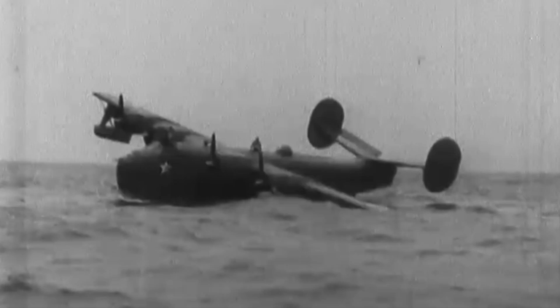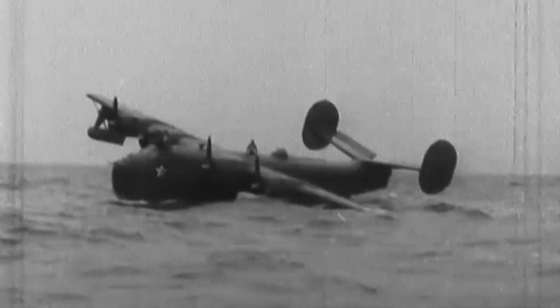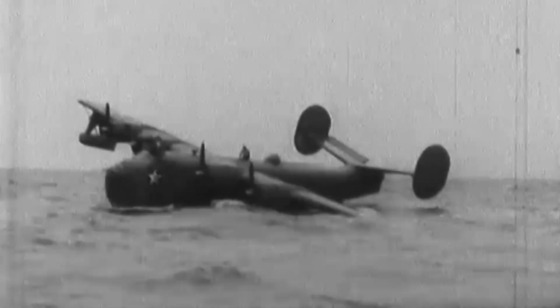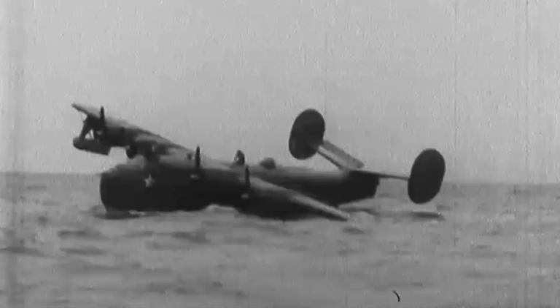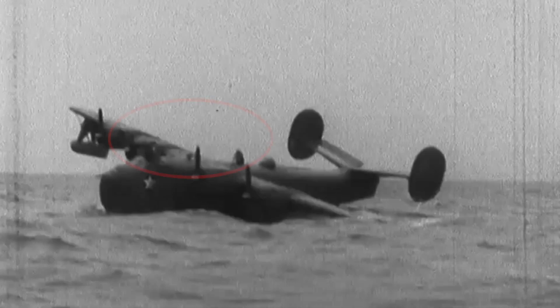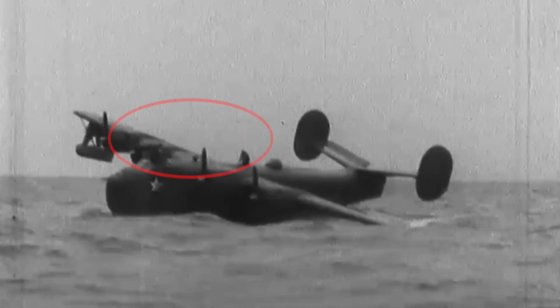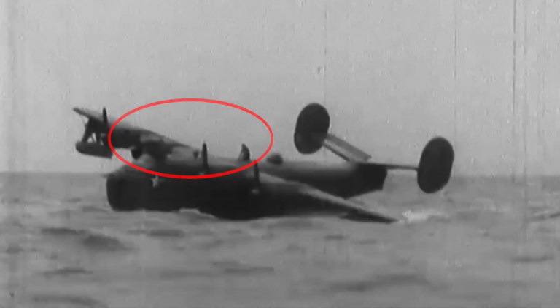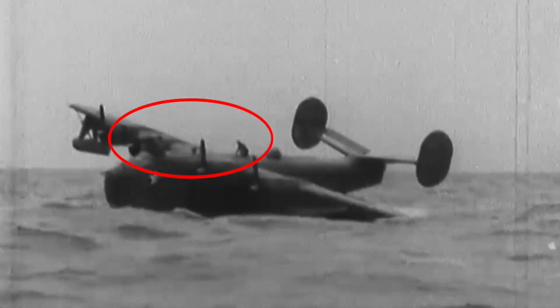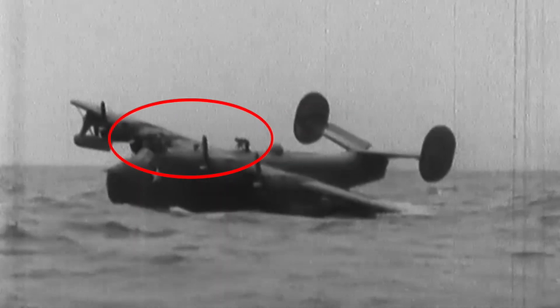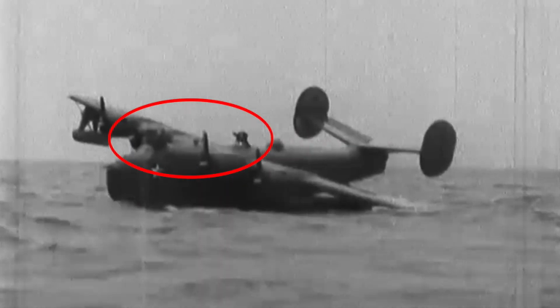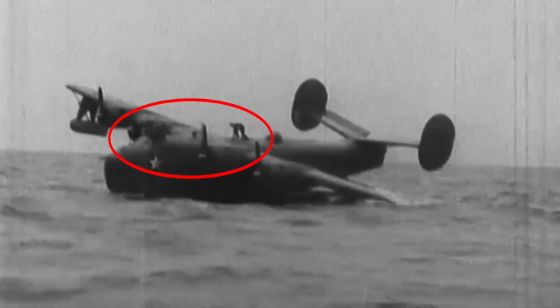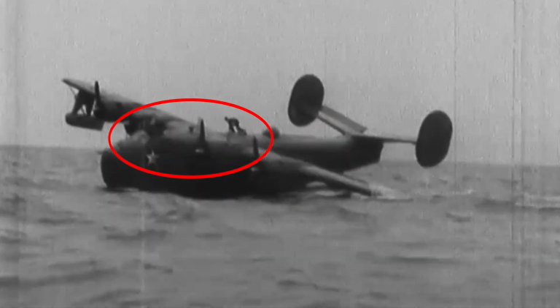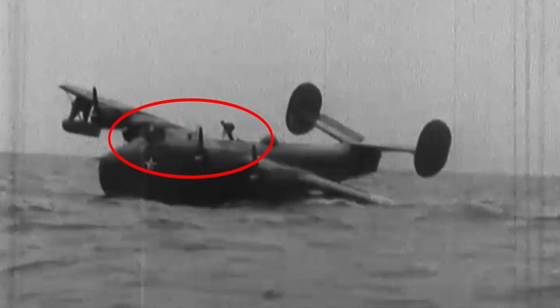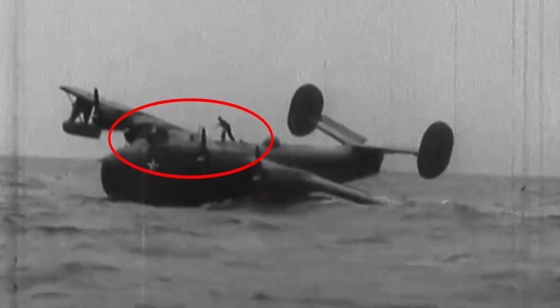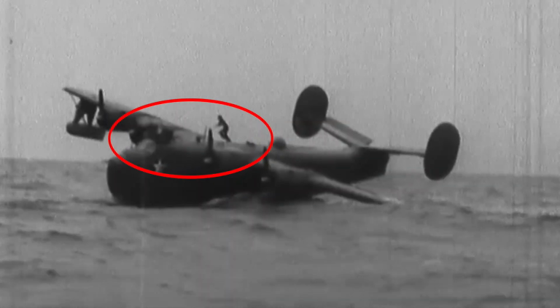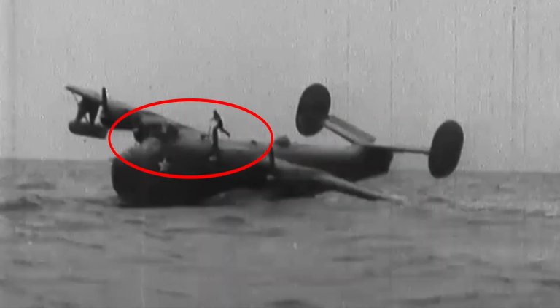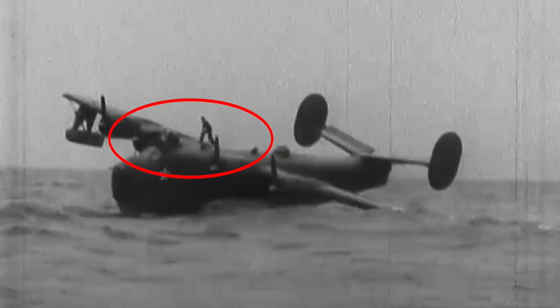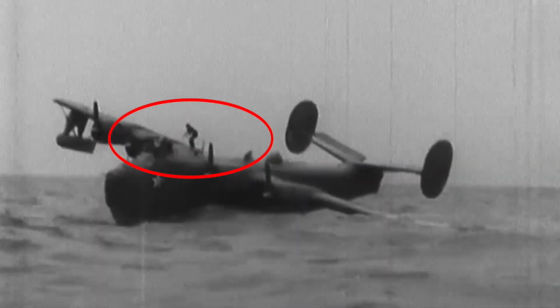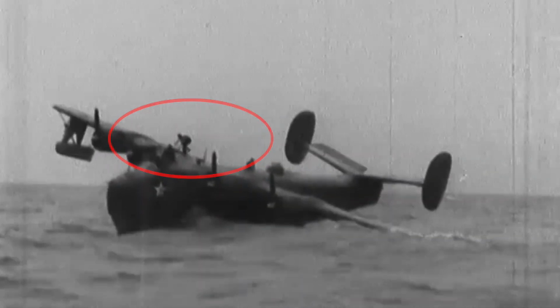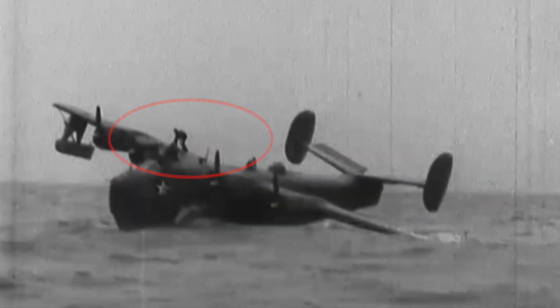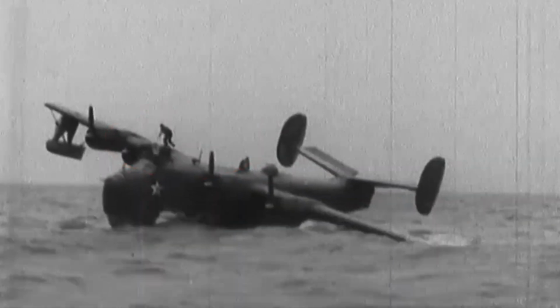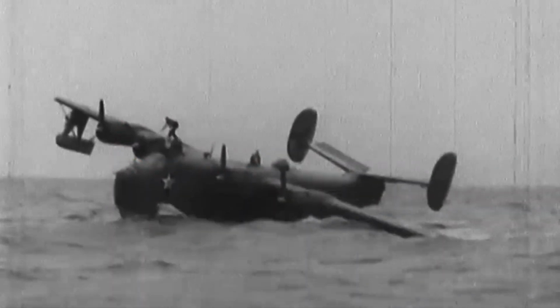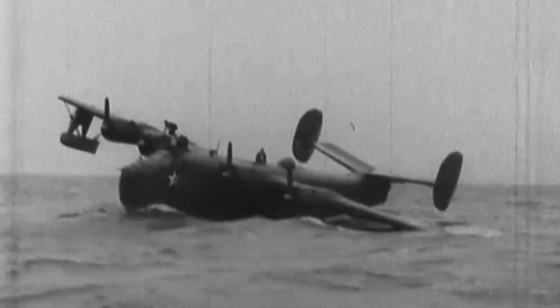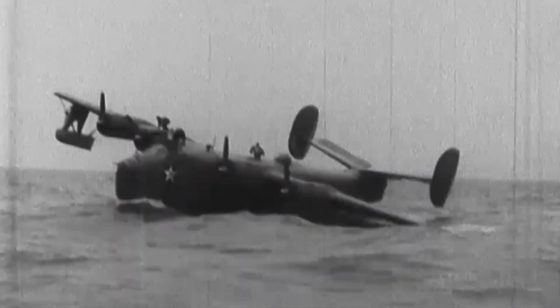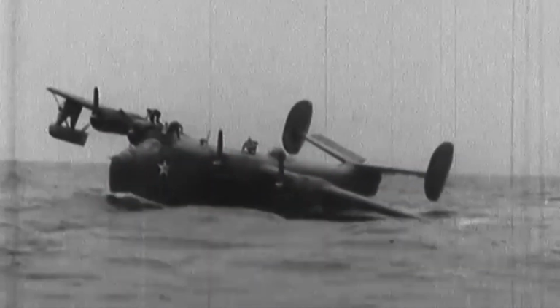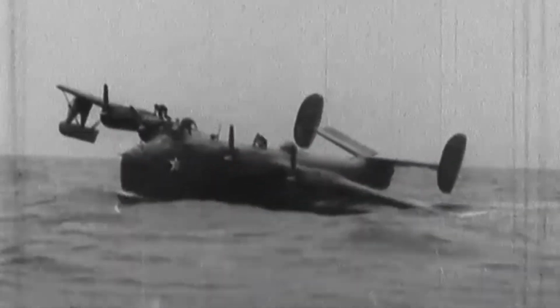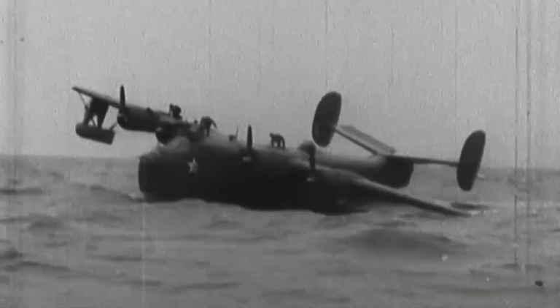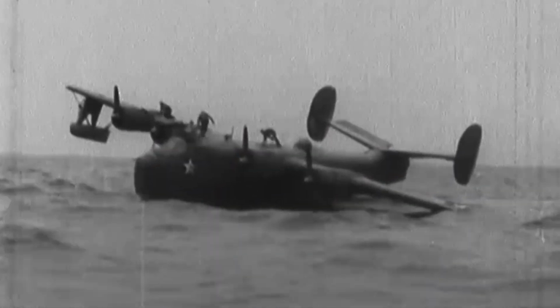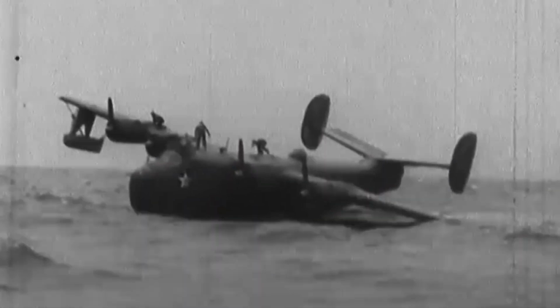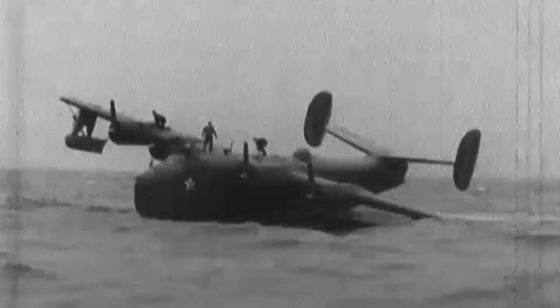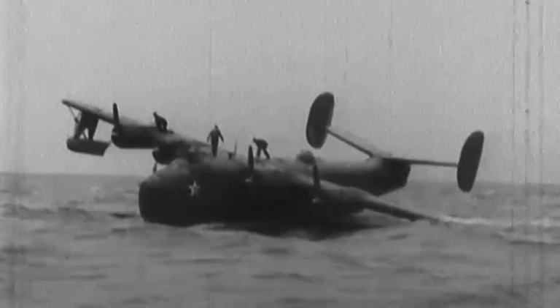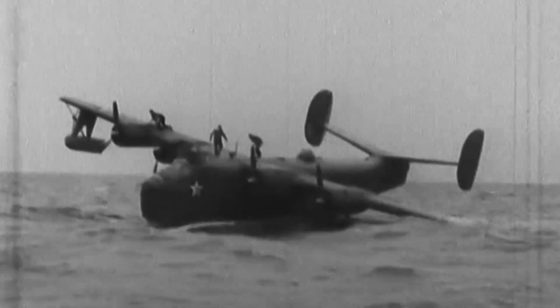You won't believe what this flight crew does to try and keep their Martin PBM Mariner flying boat from sinking.